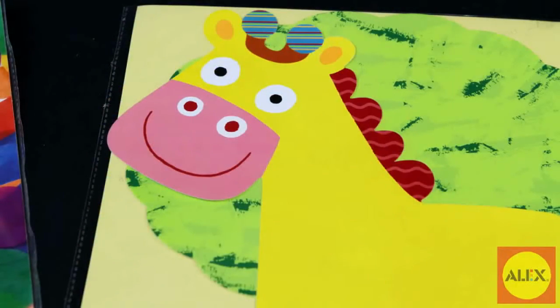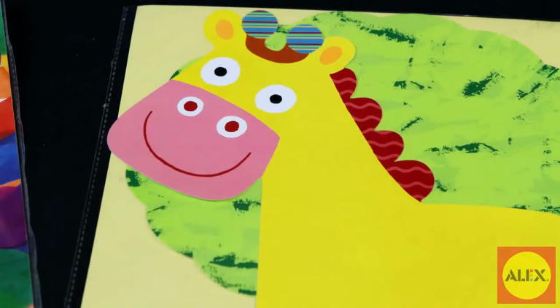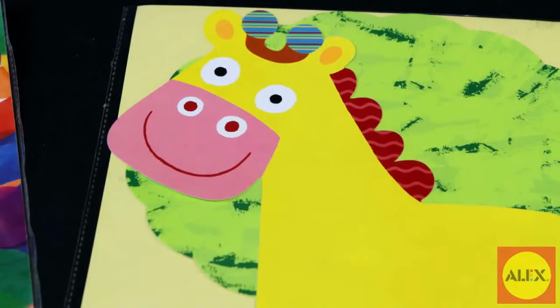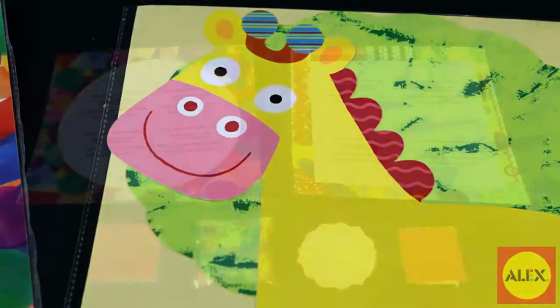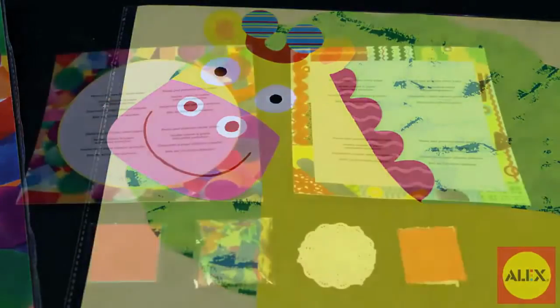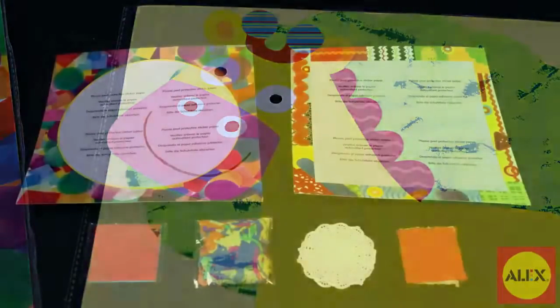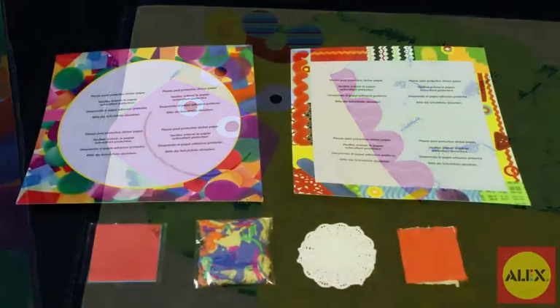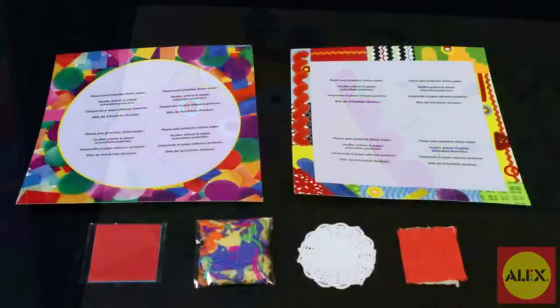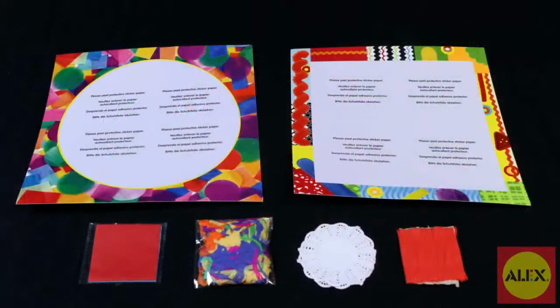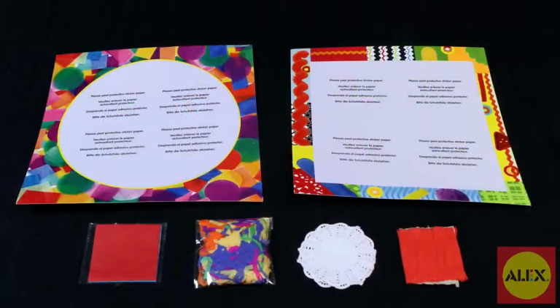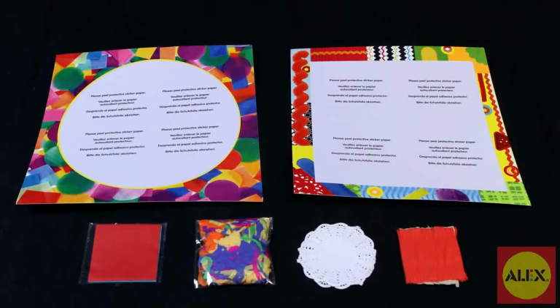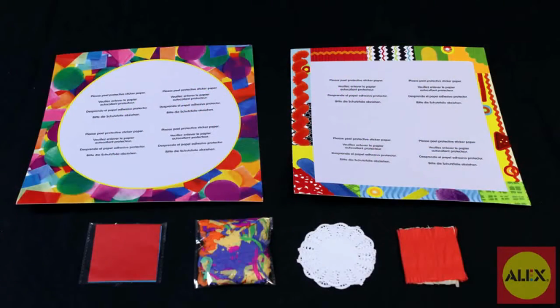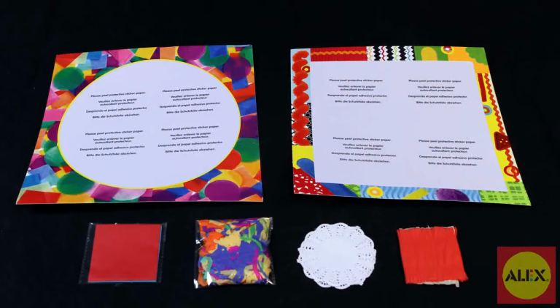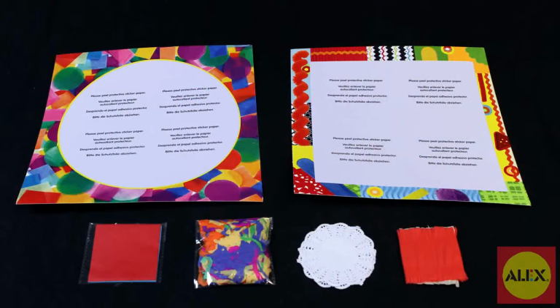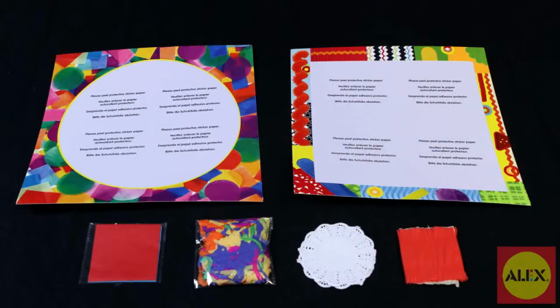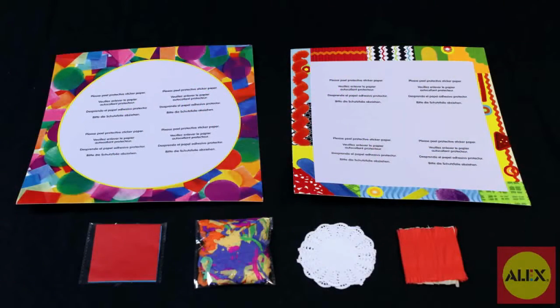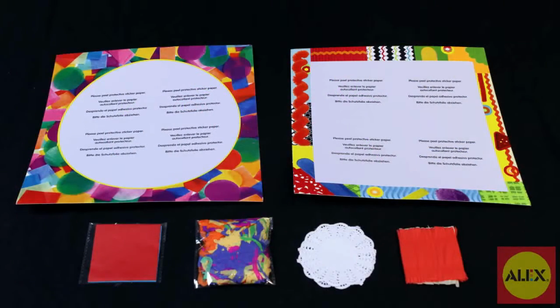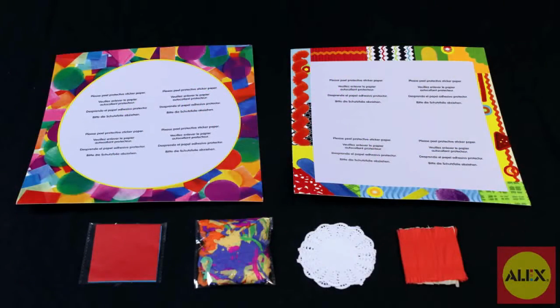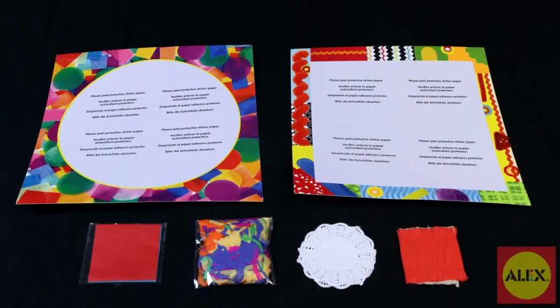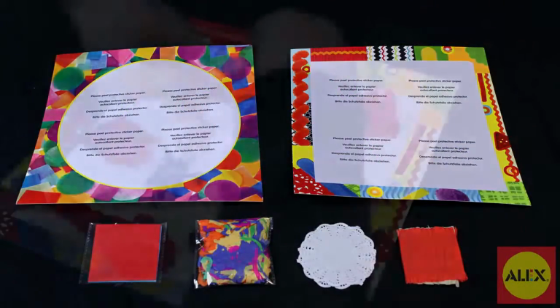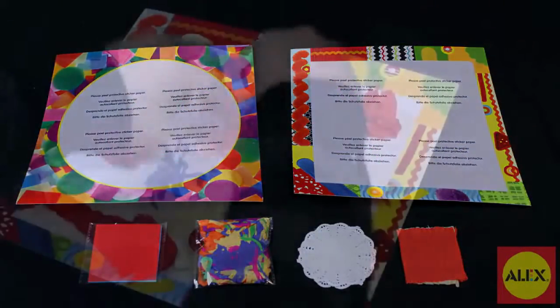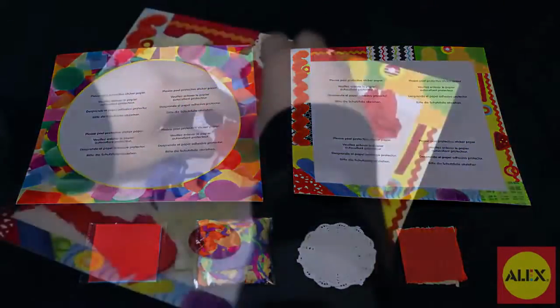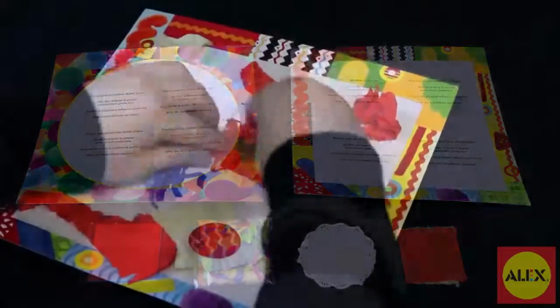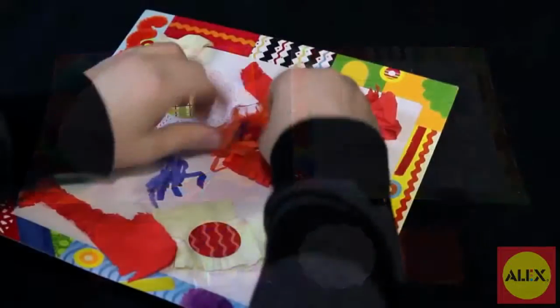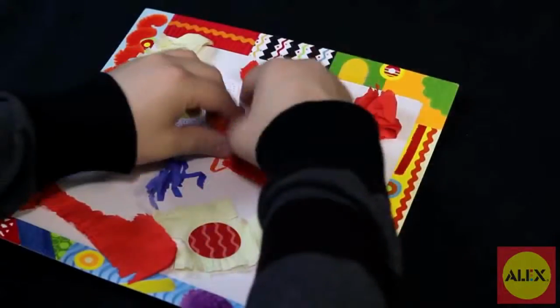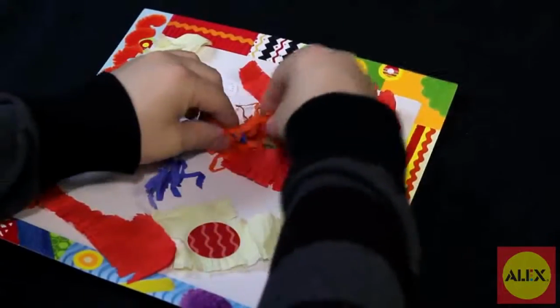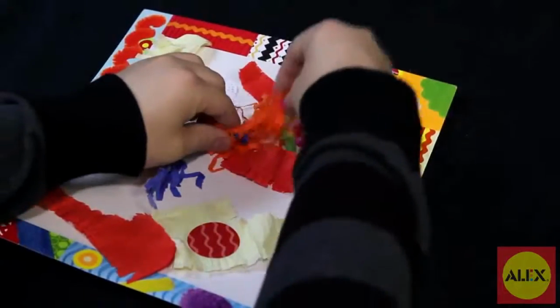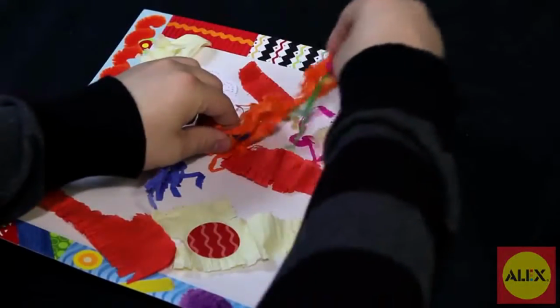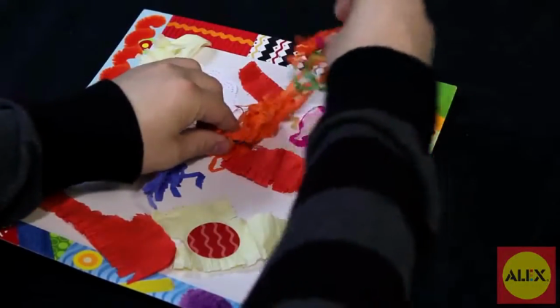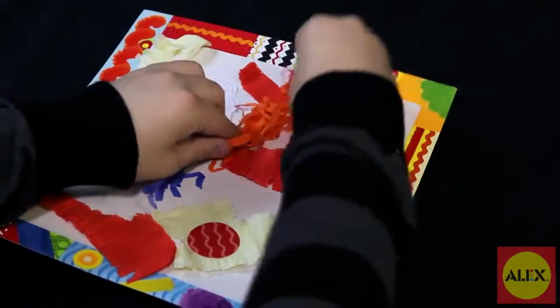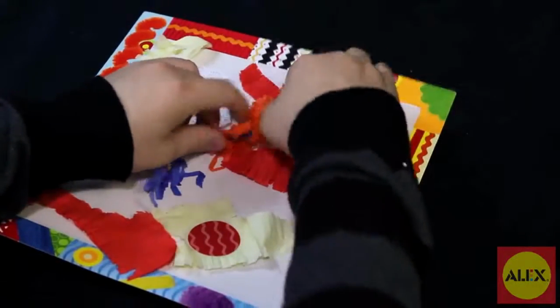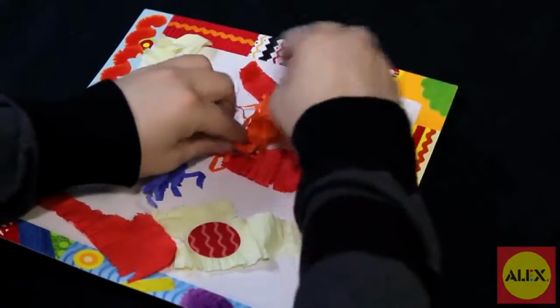And because the projects come individually packaged and there is no glue involved, there's no mess to clean up afterwards.